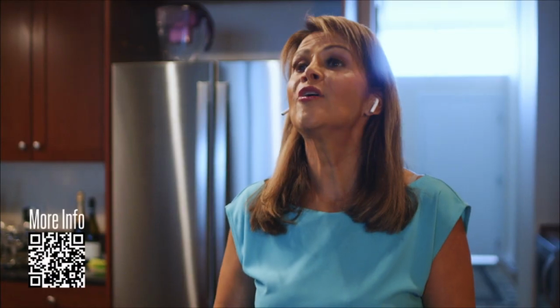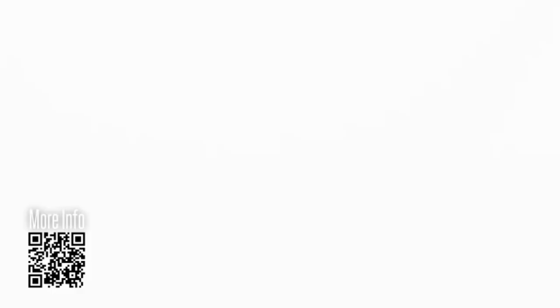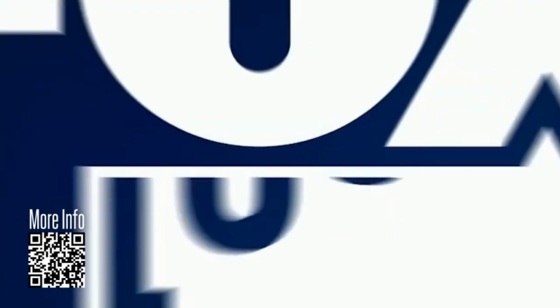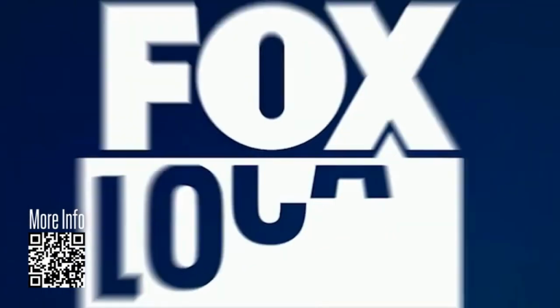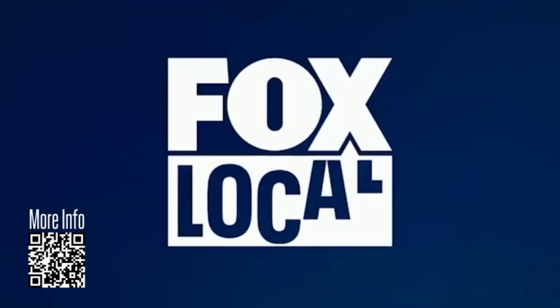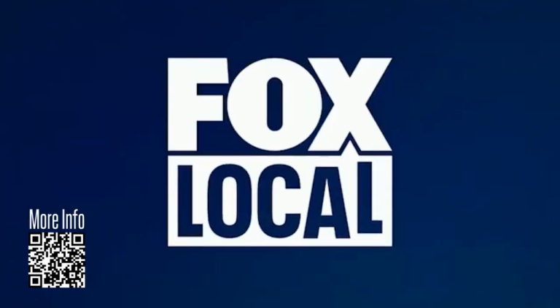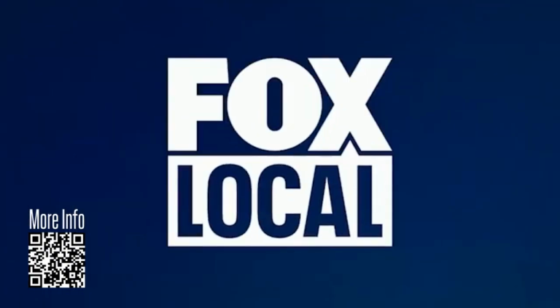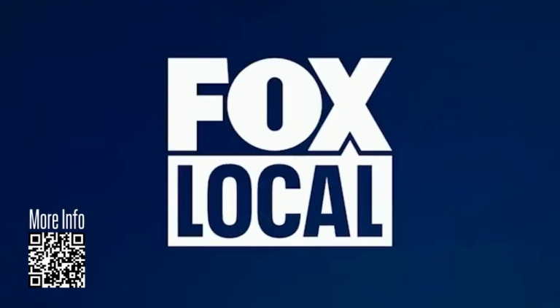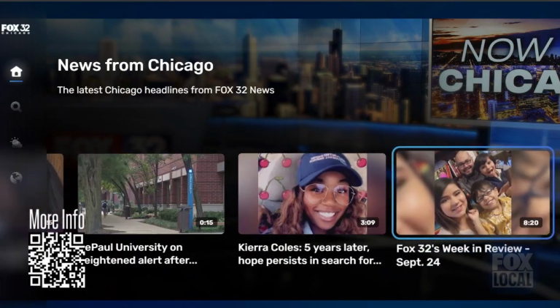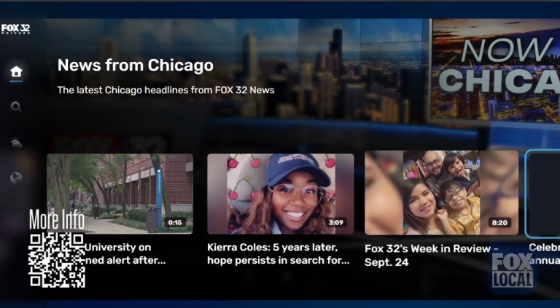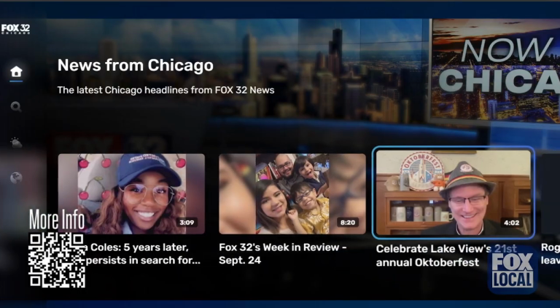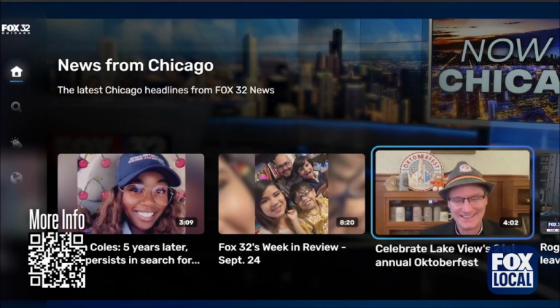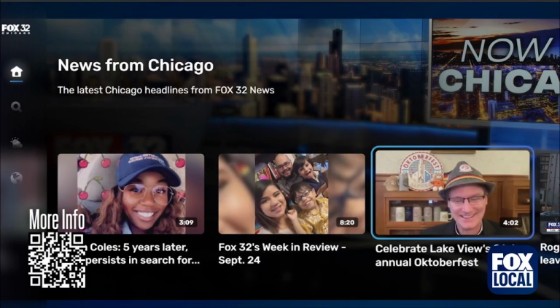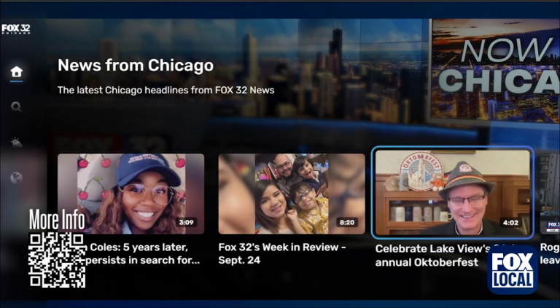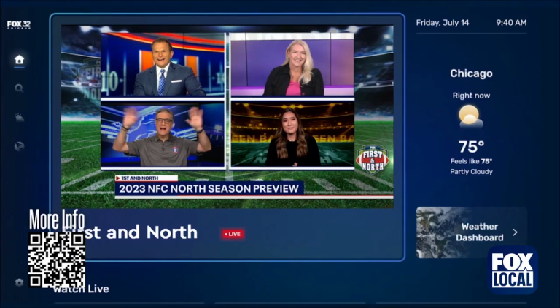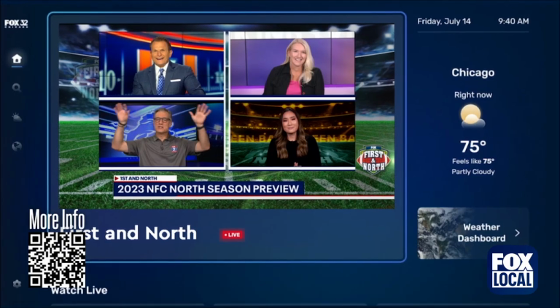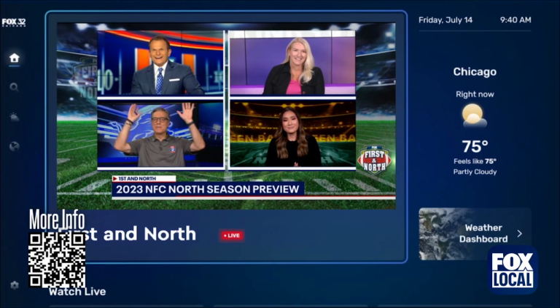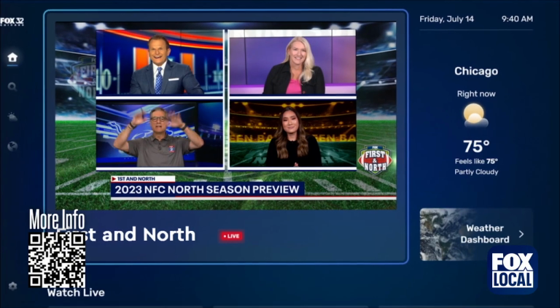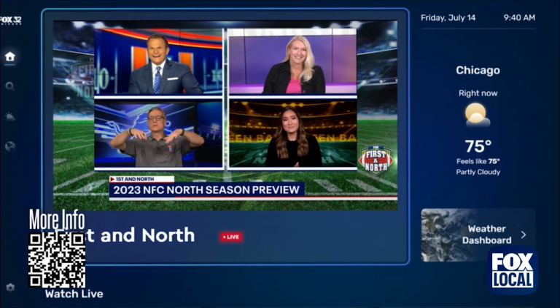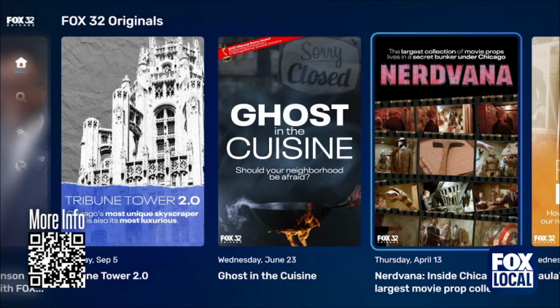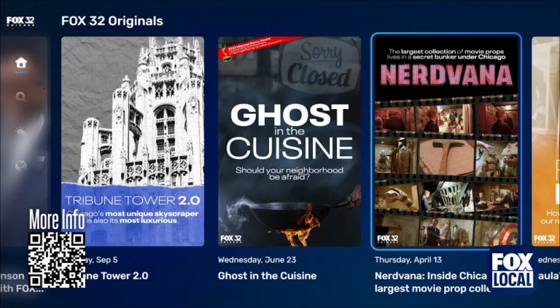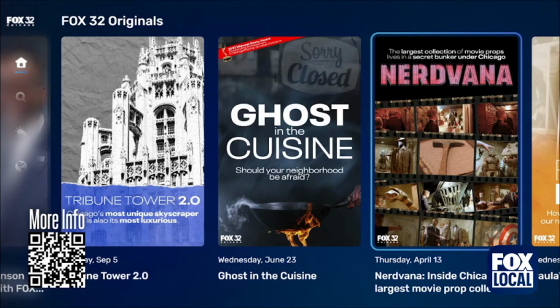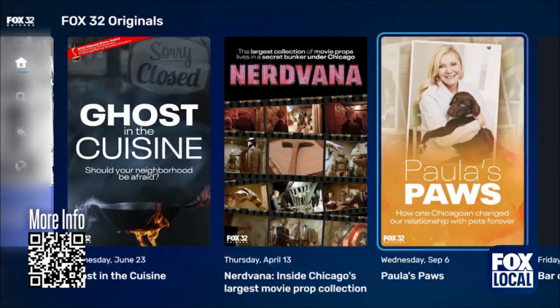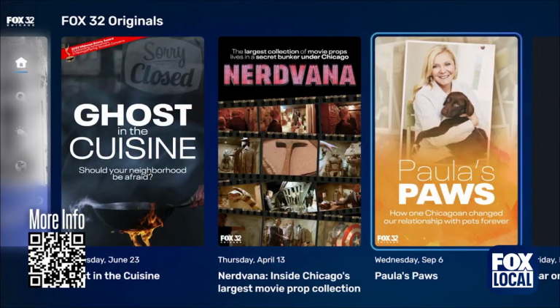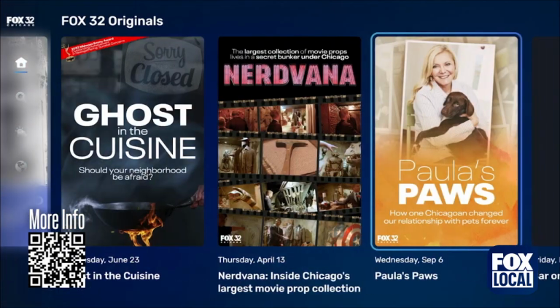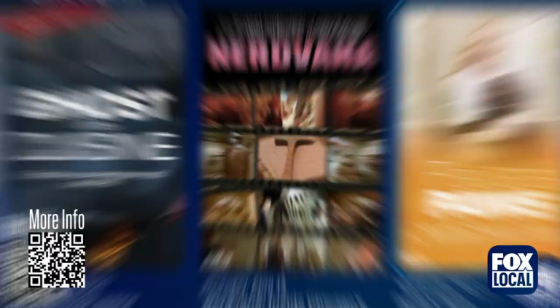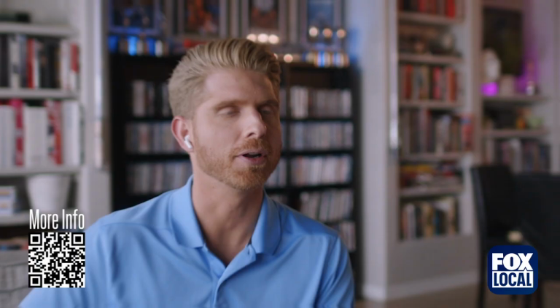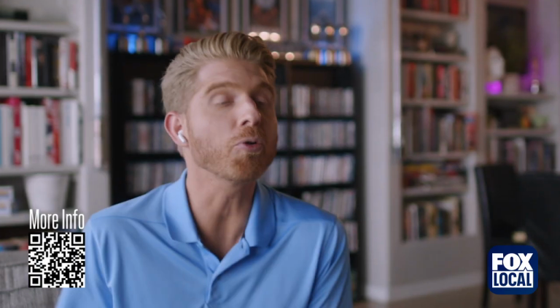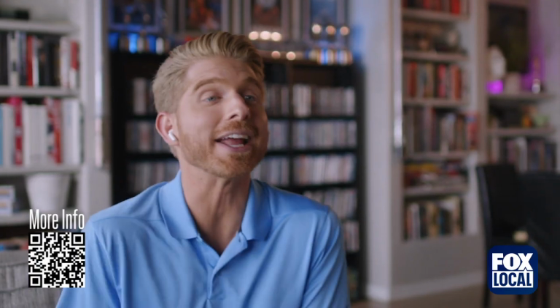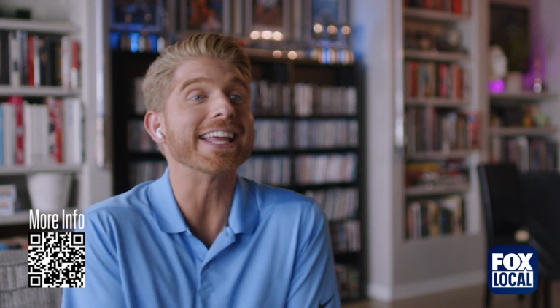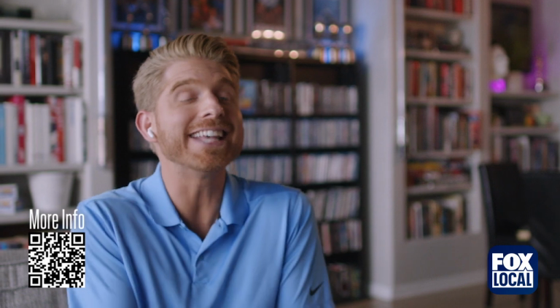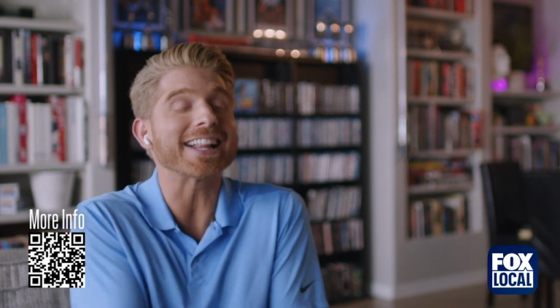Oh, you mean Fox Local — live newscasts, Chicago sports talk, and original stories? Right, exactly.